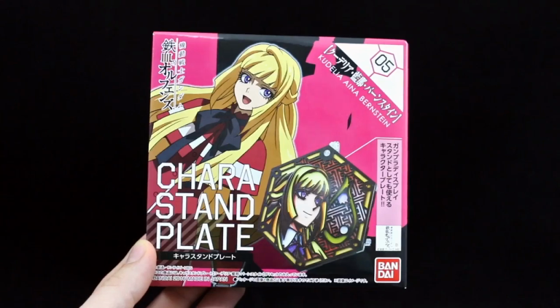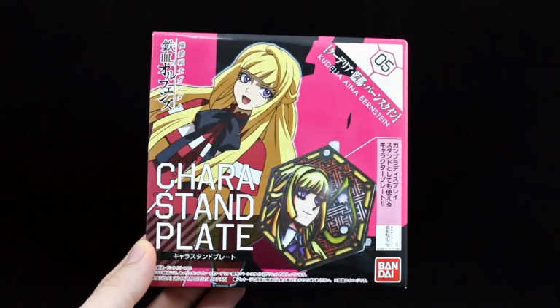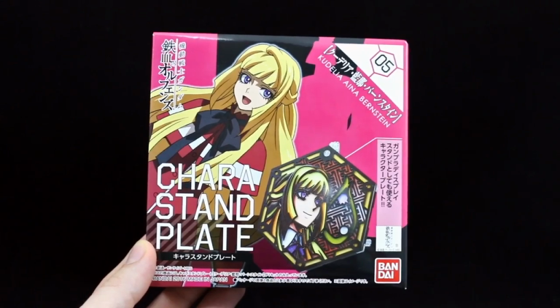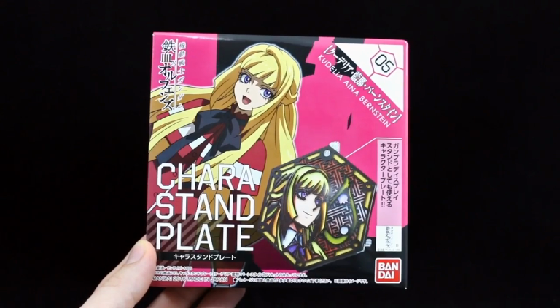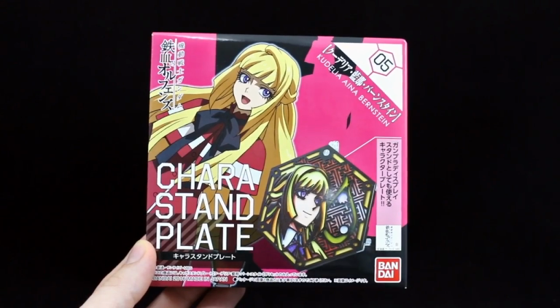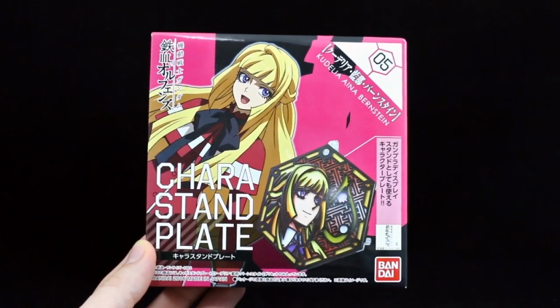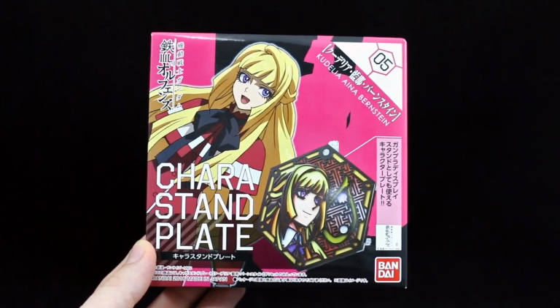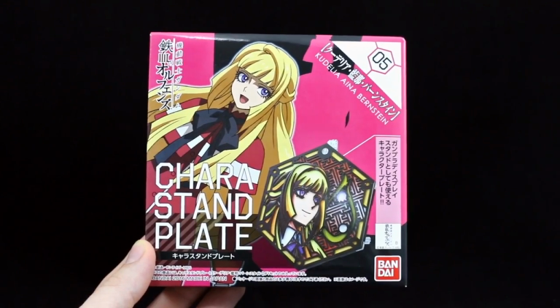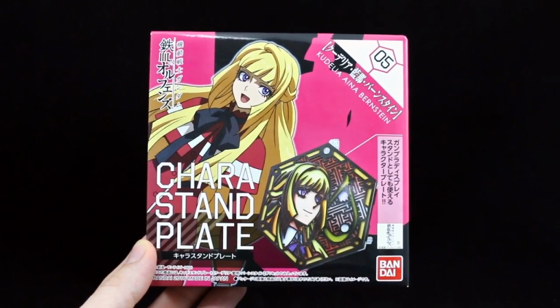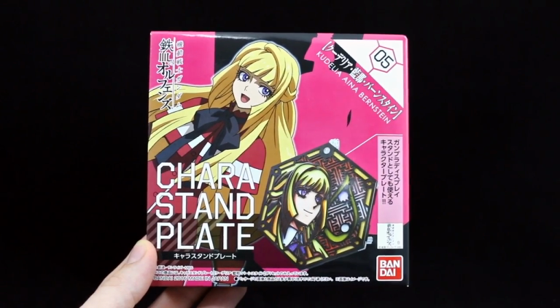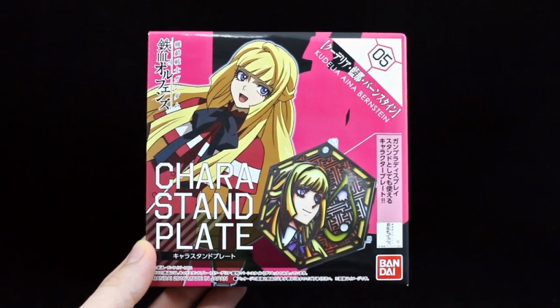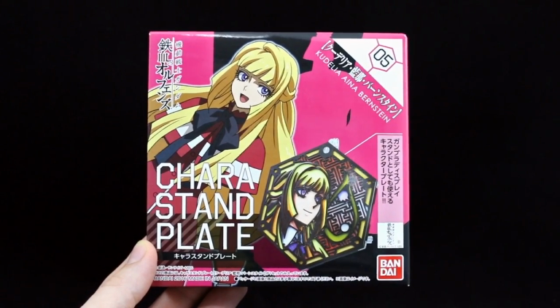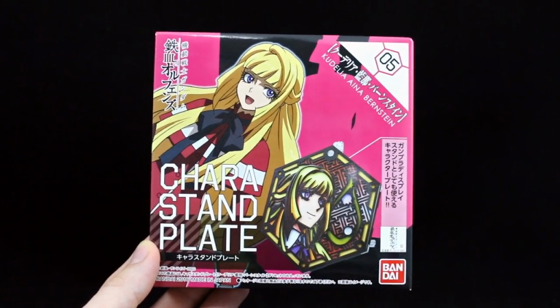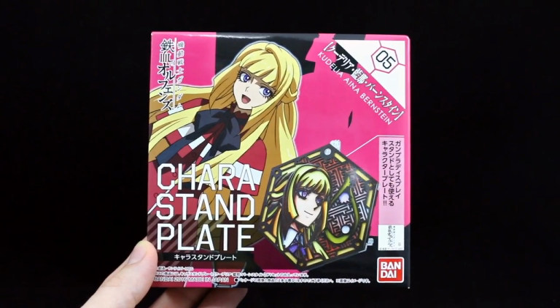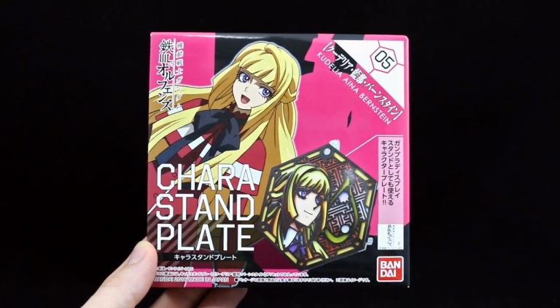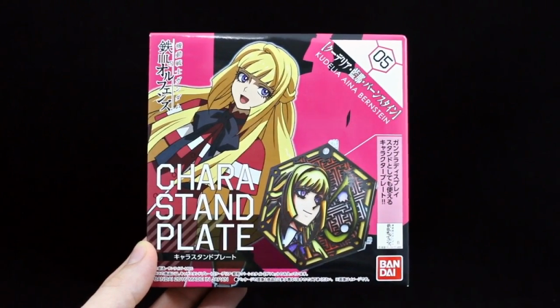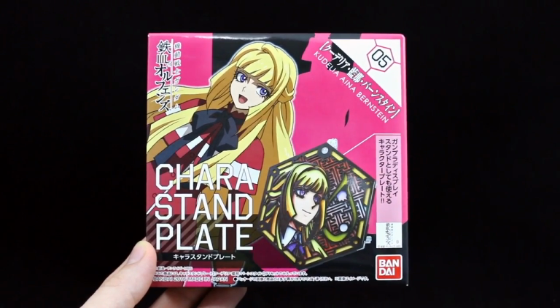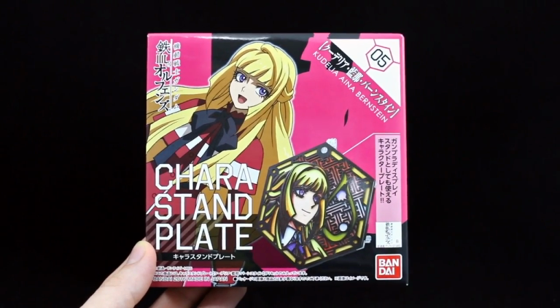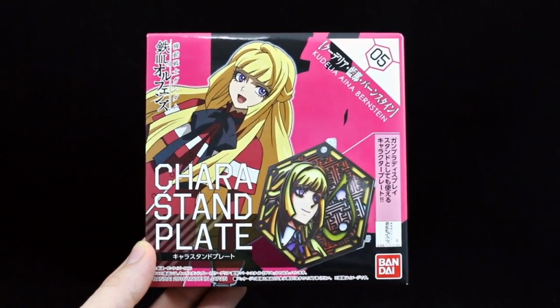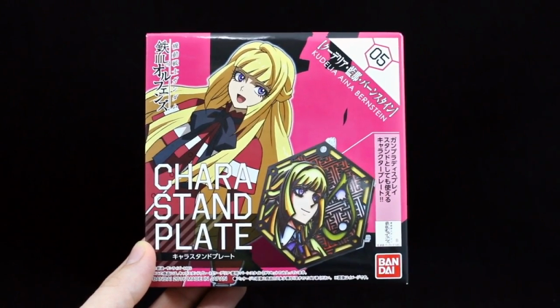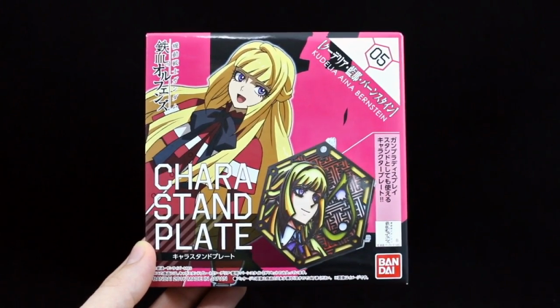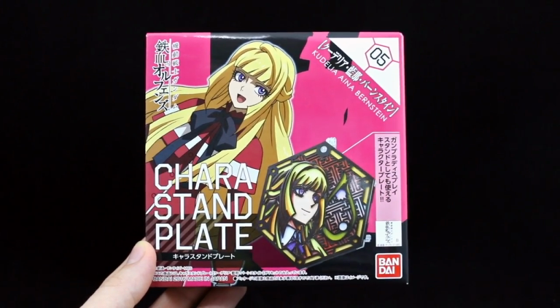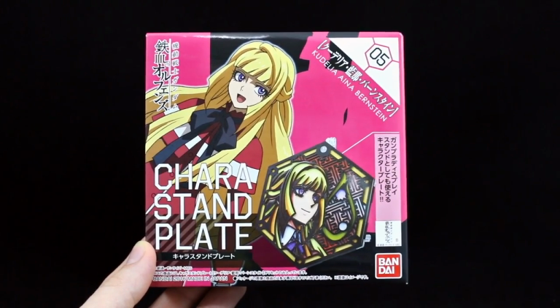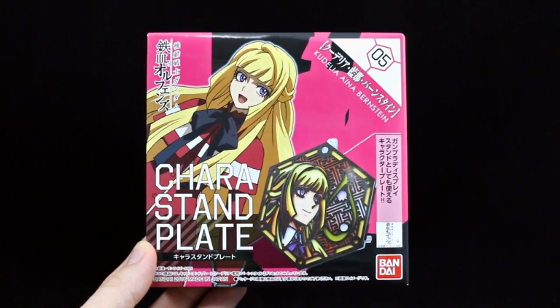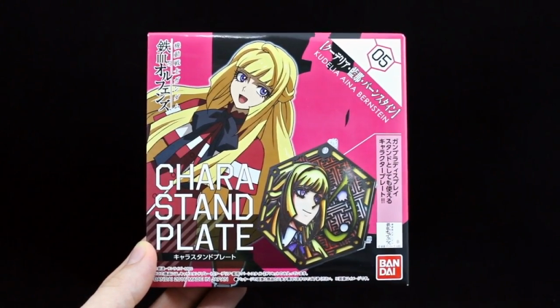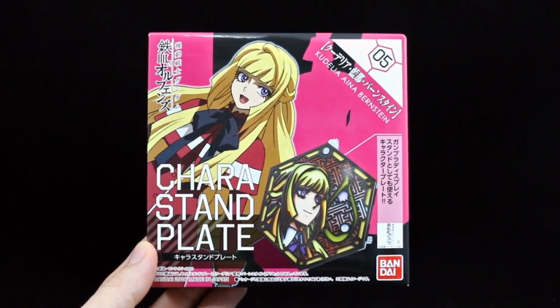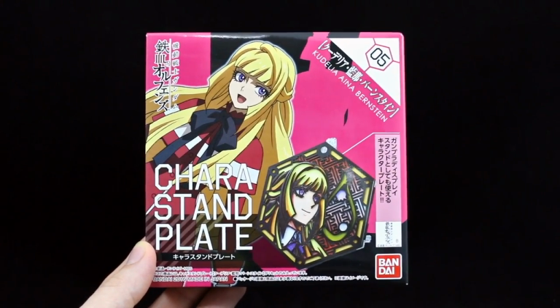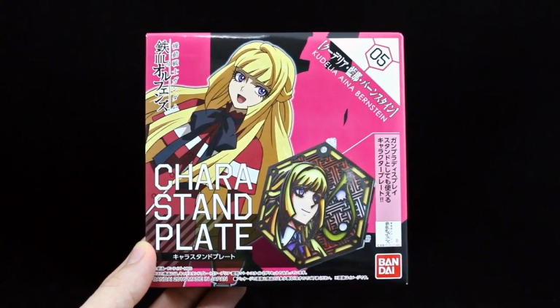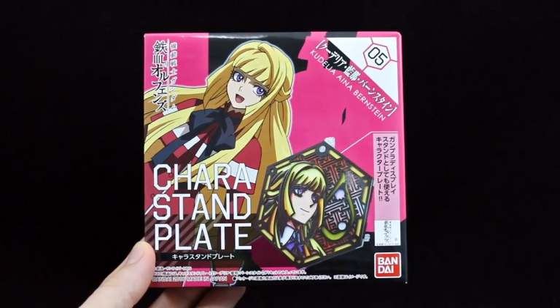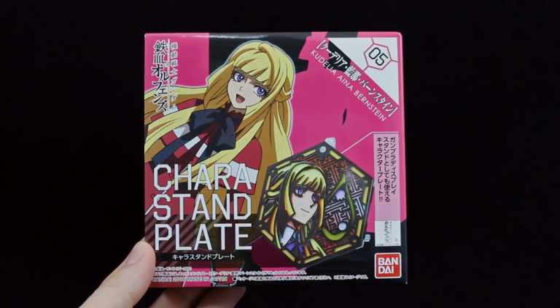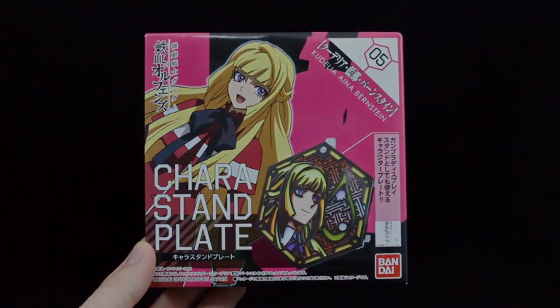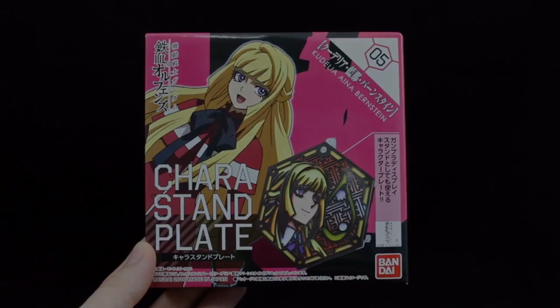Hey guys, today I'm going to be doing a quick unboxing and review for the Kera Stand Plate number 5 for Kudelia Aina Bernstein.